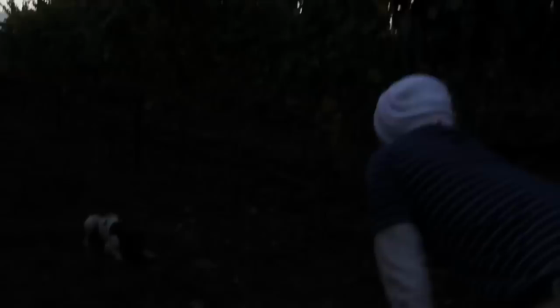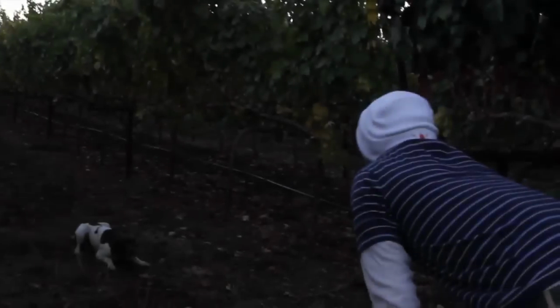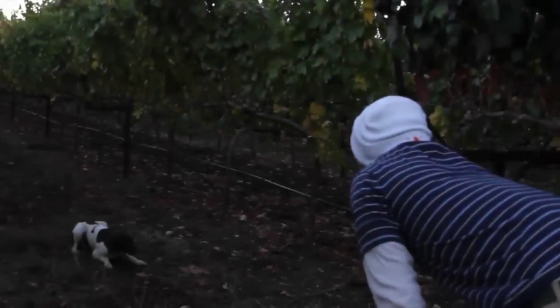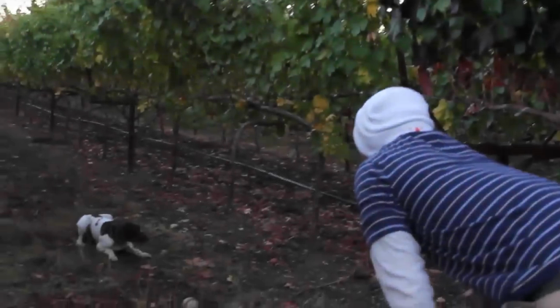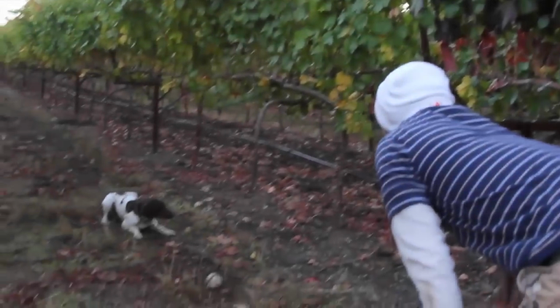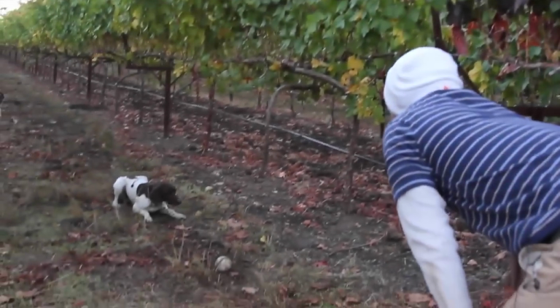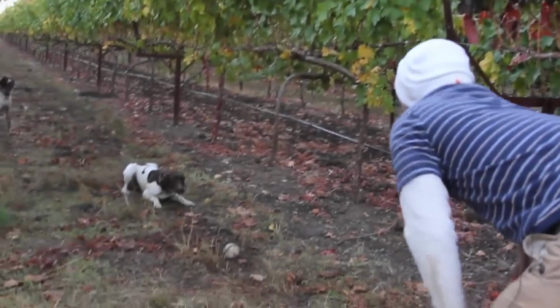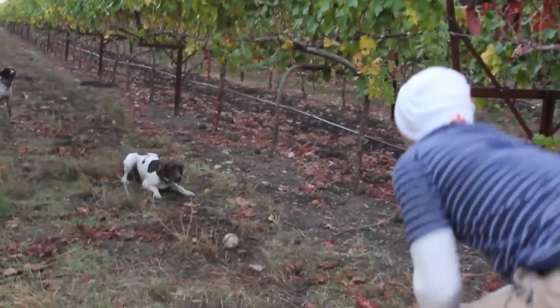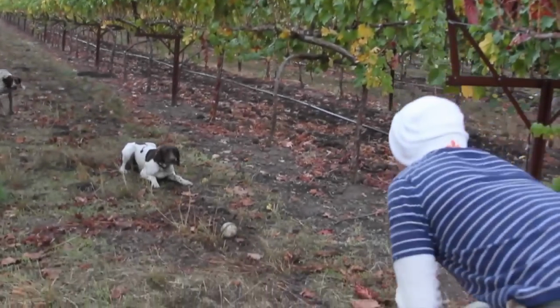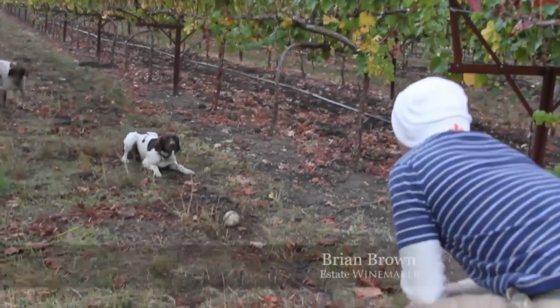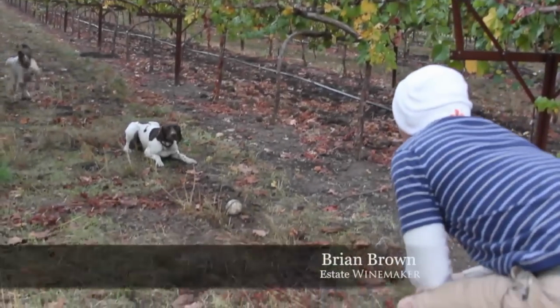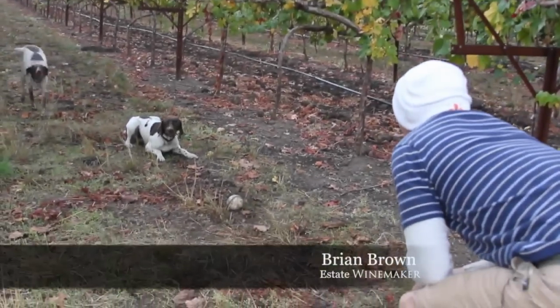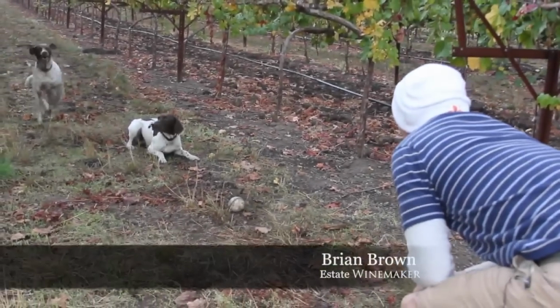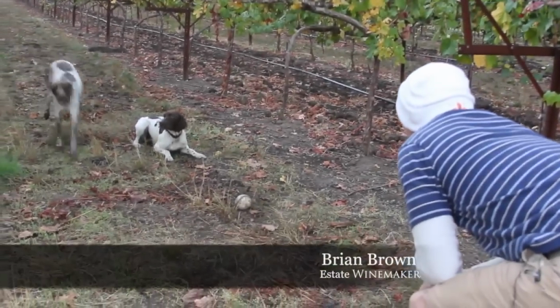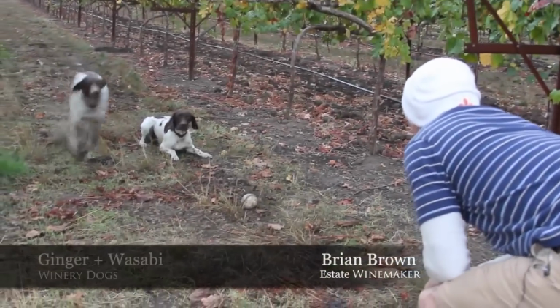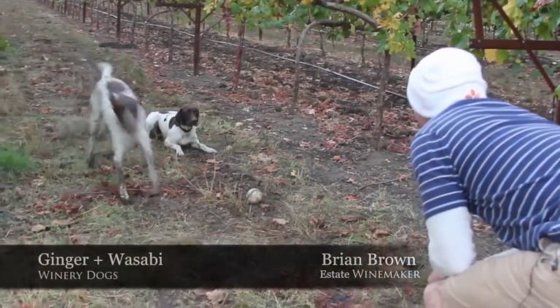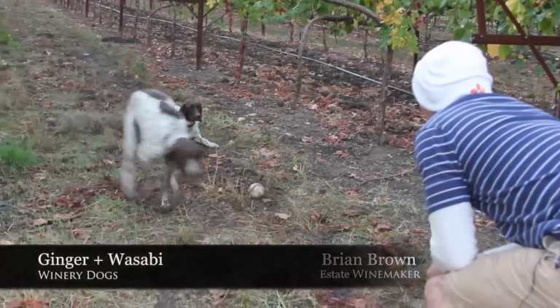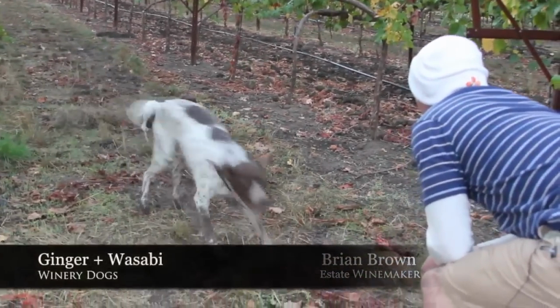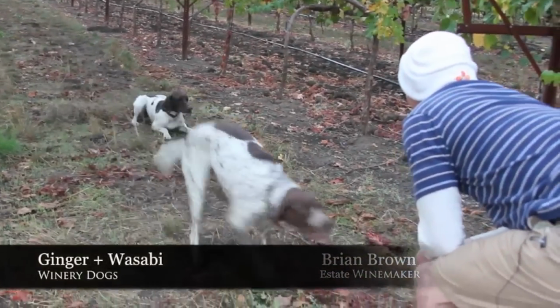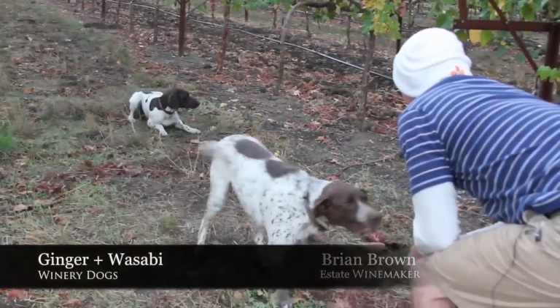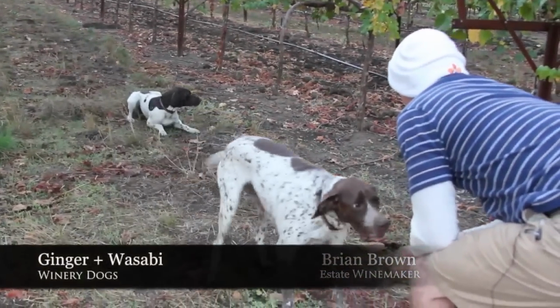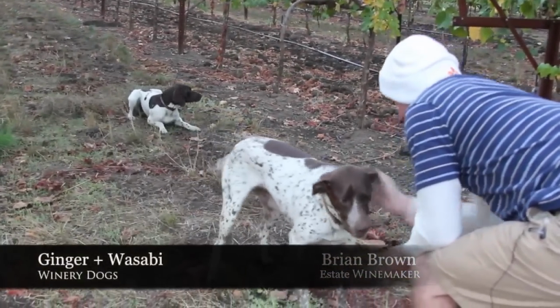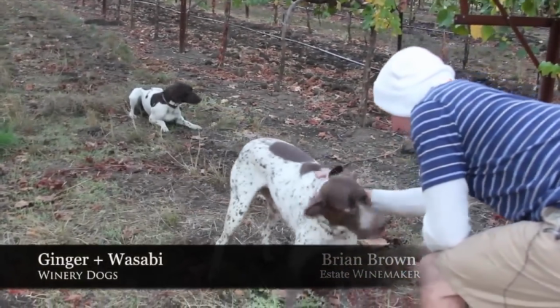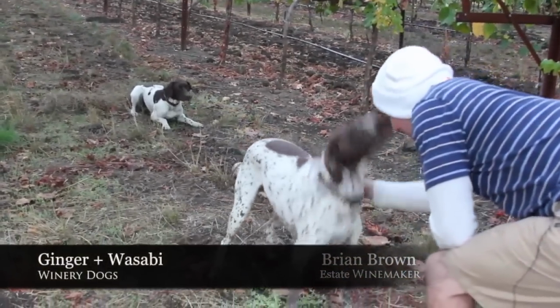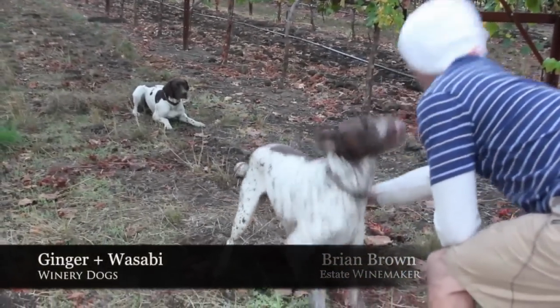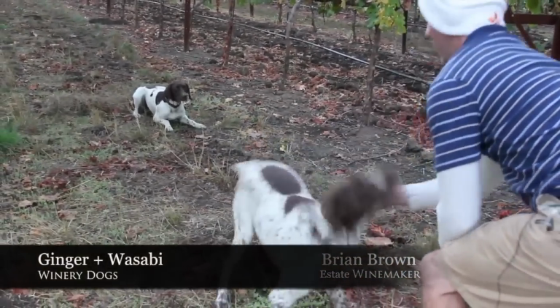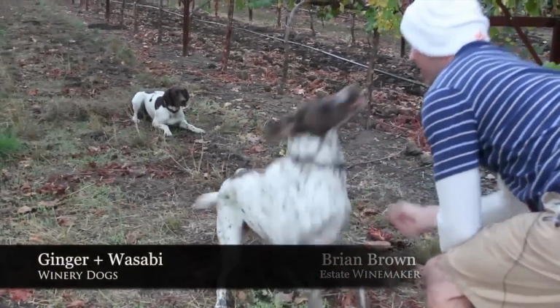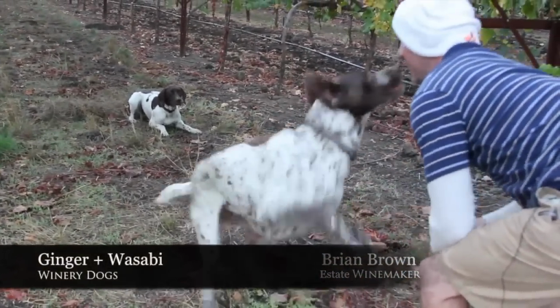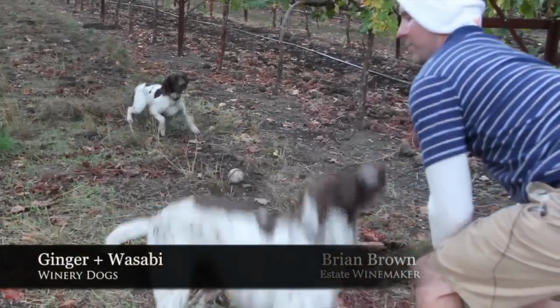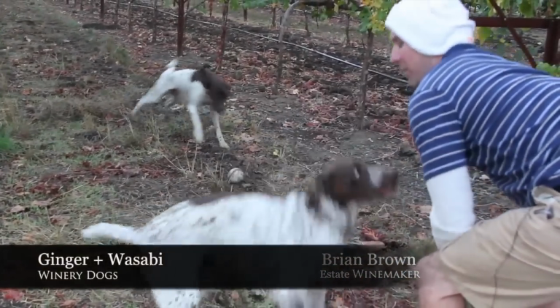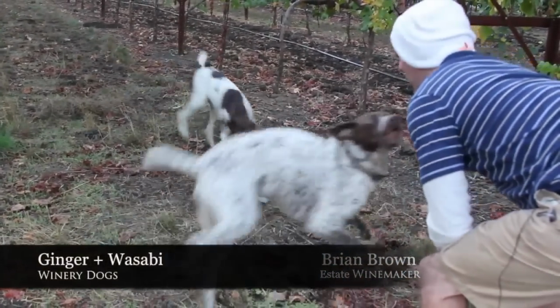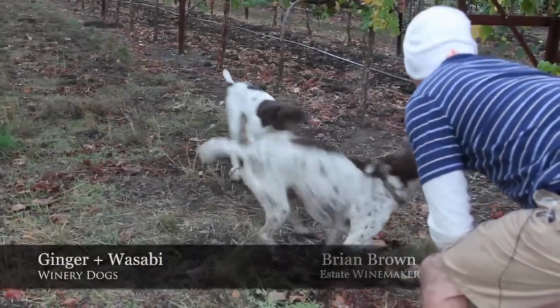It's time. Come here, Ginger, come here. You ready for a go? You want to go for a walk? Do you want to go for a walk?